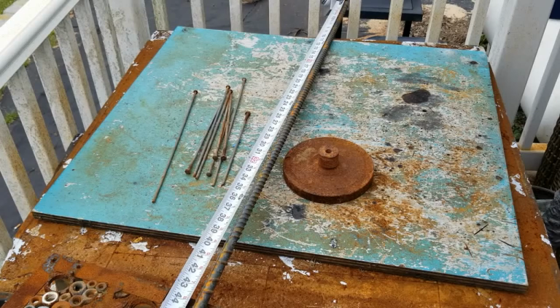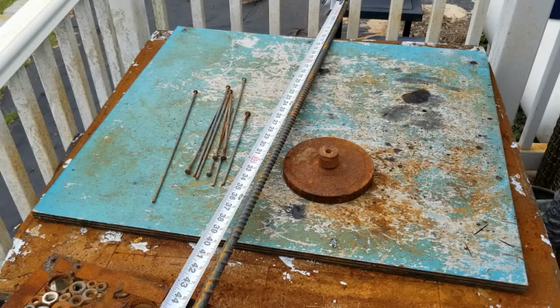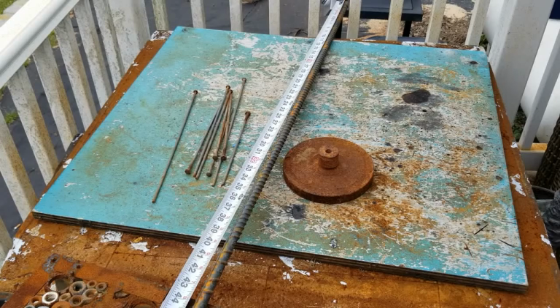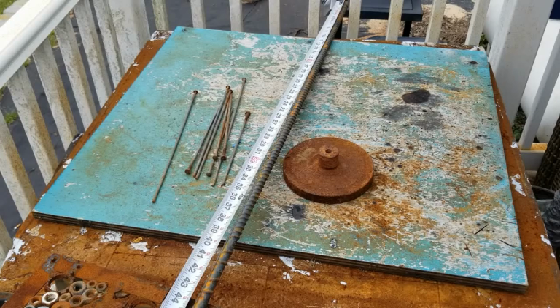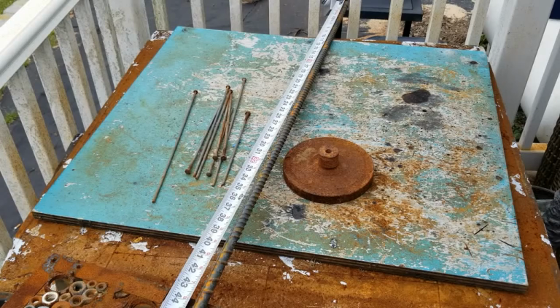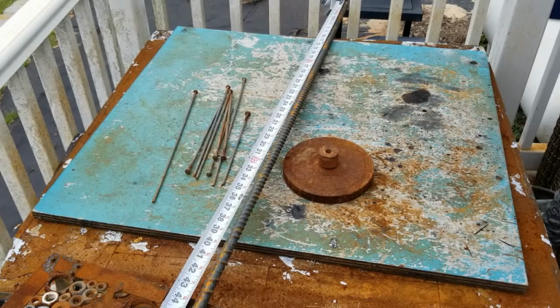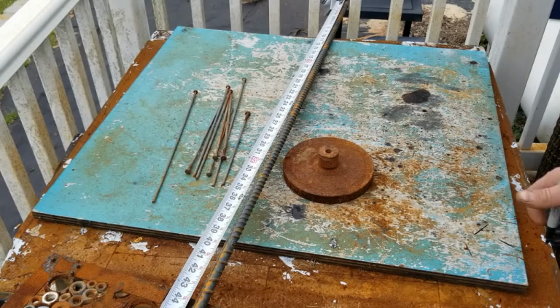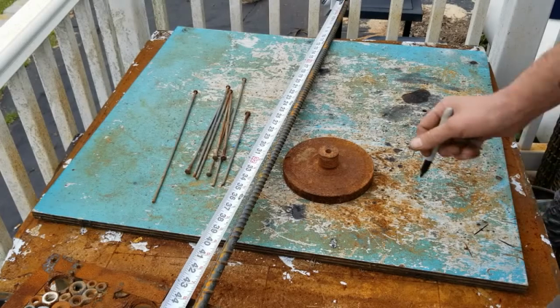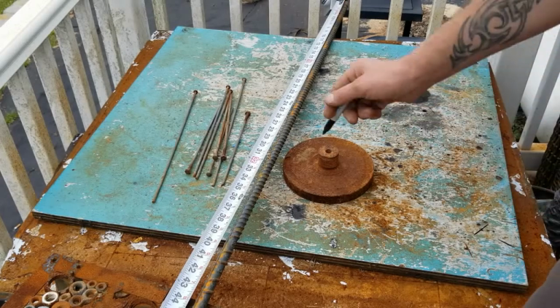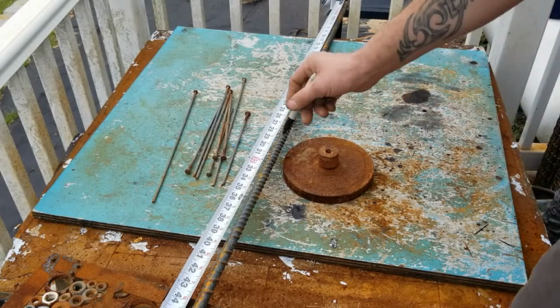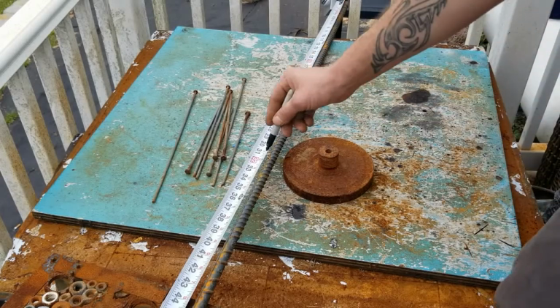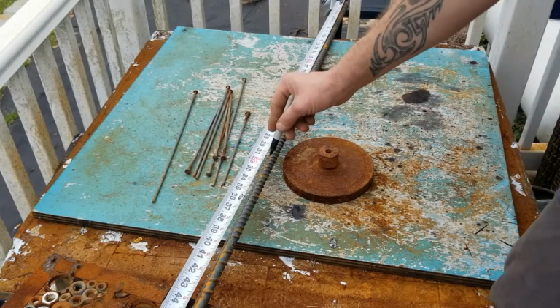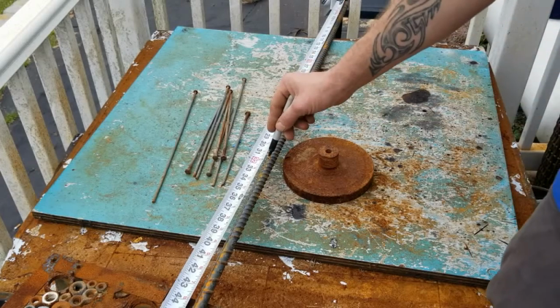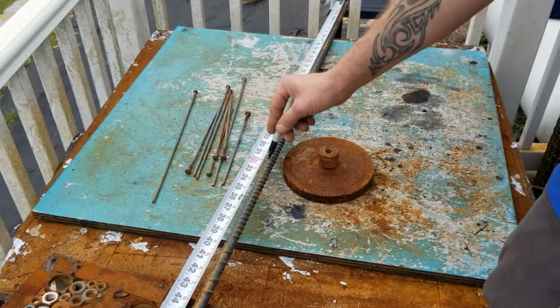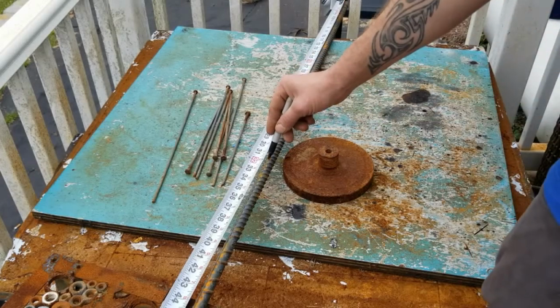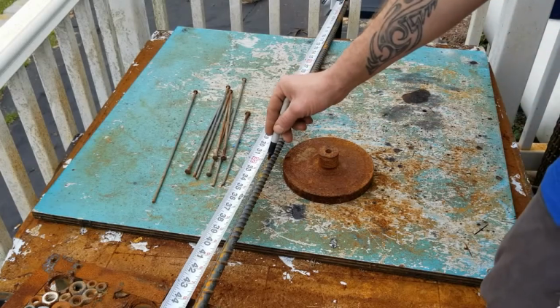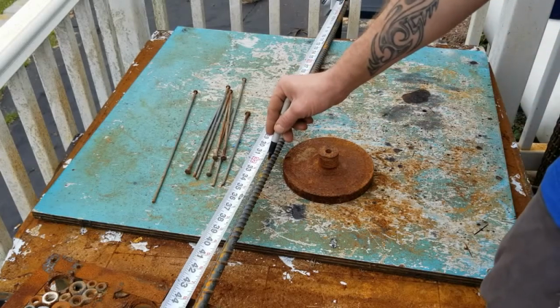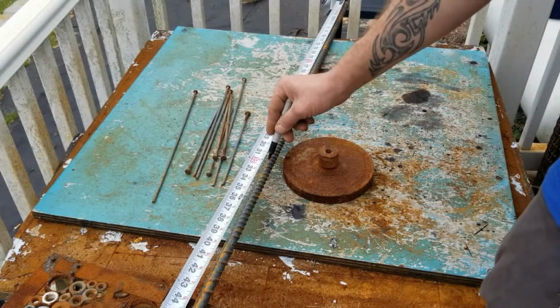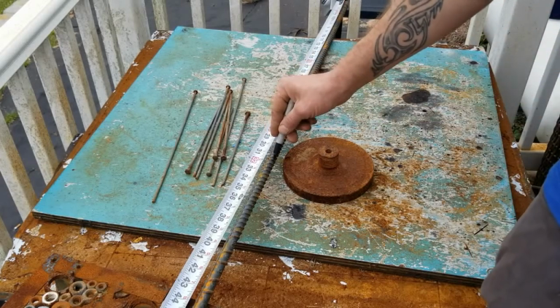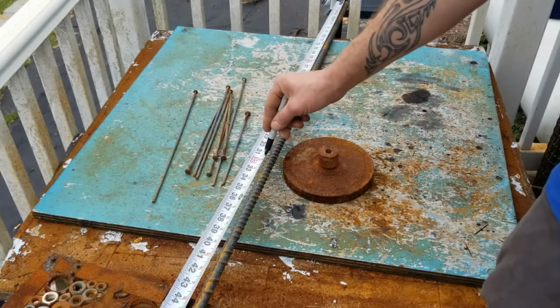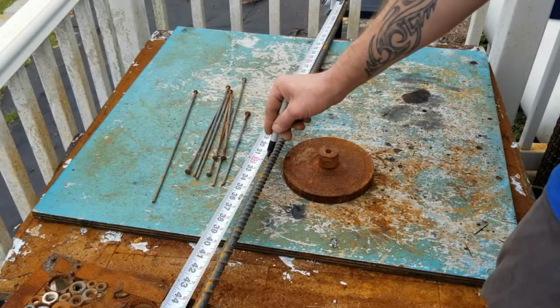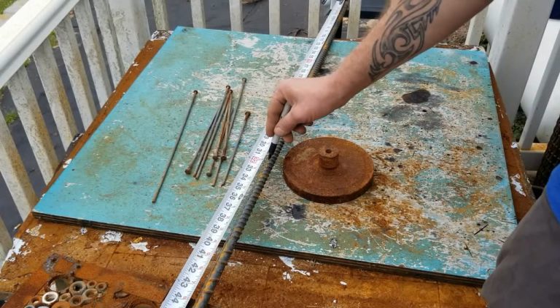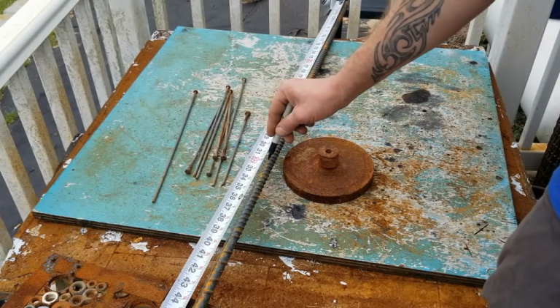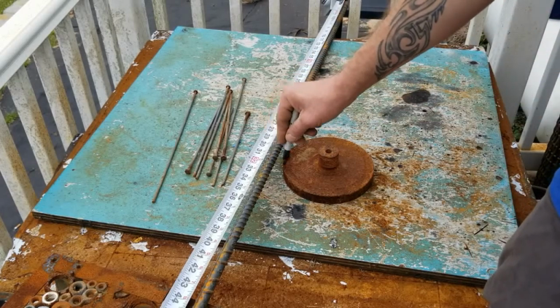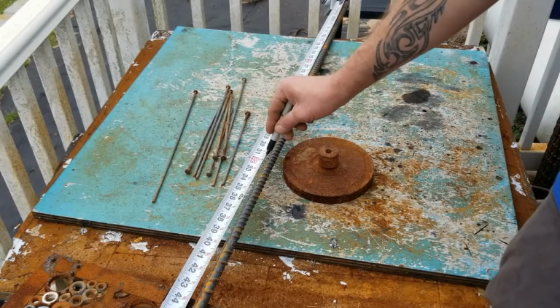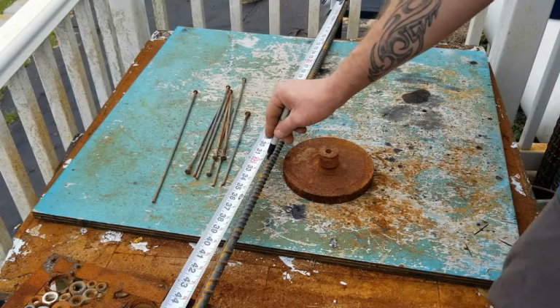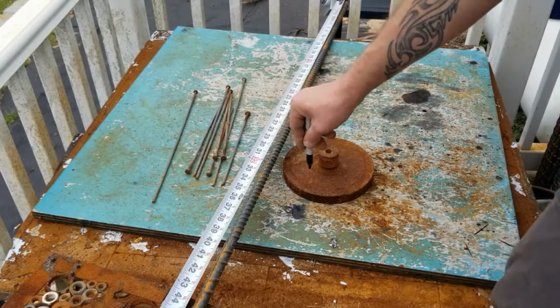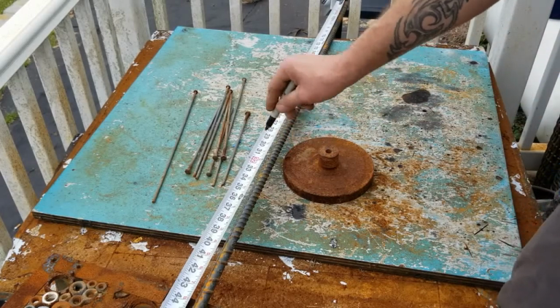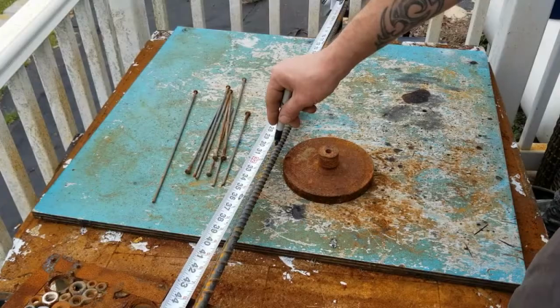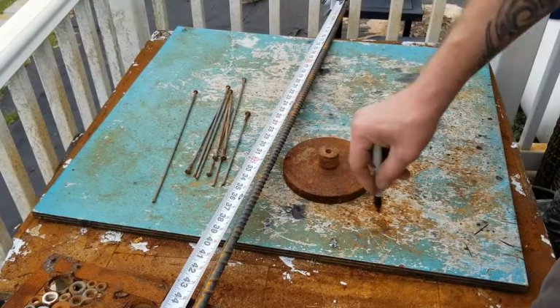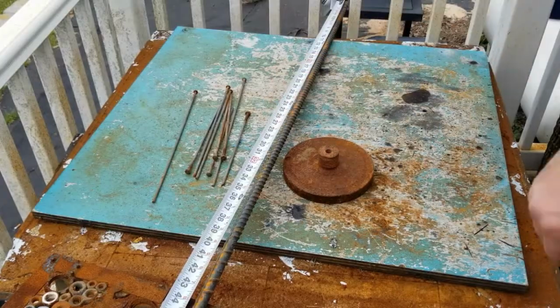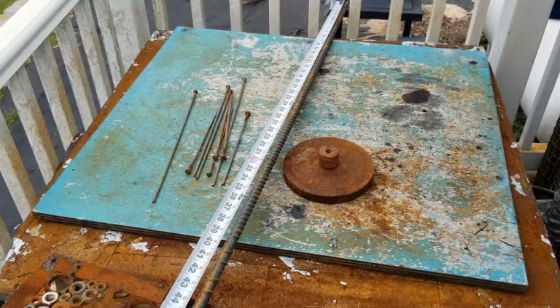The first thing I'm gonna do is take my rebar, measure out 32 inches, mark it at 32, and then we're gonna cut that off.